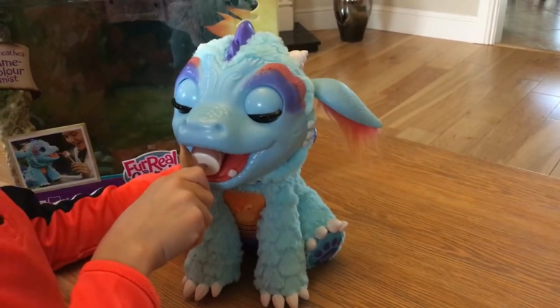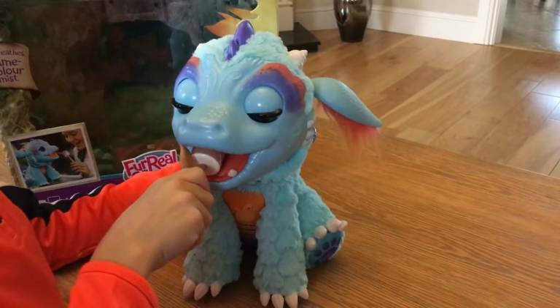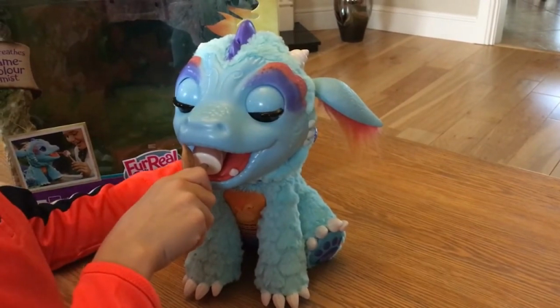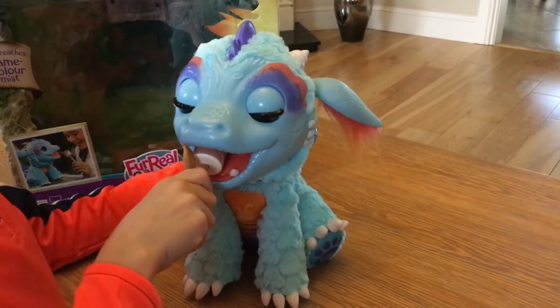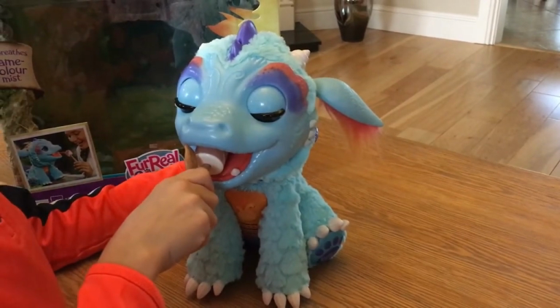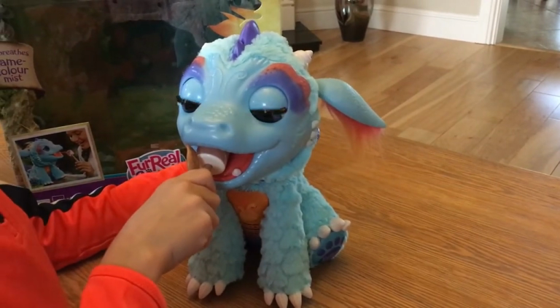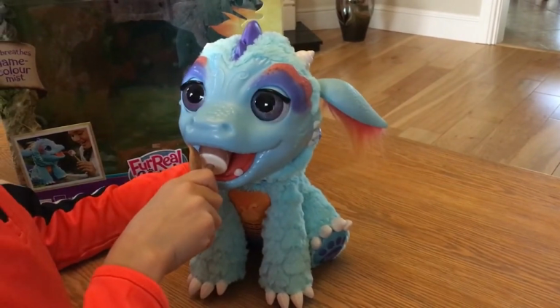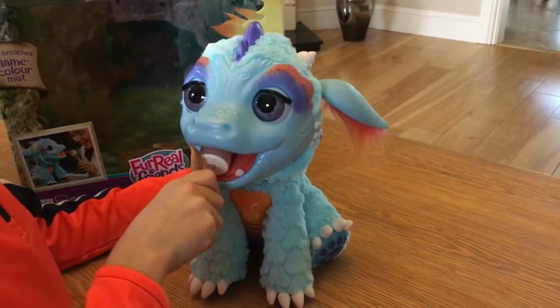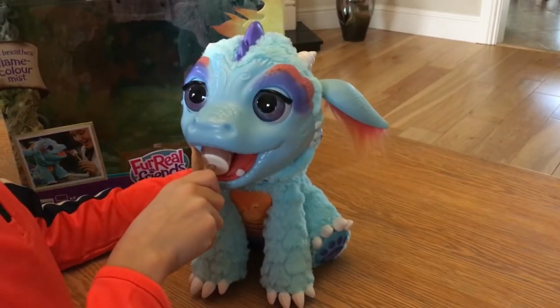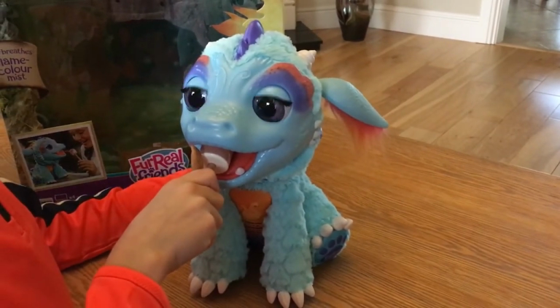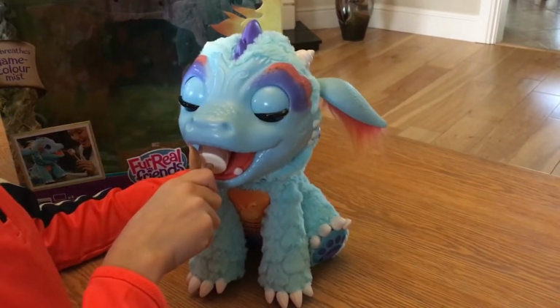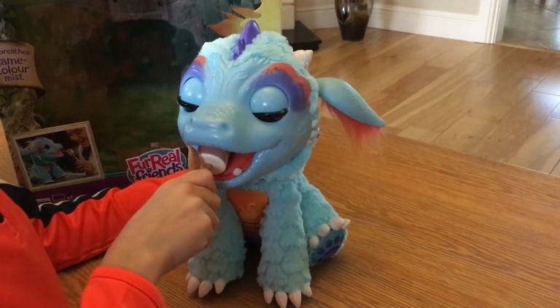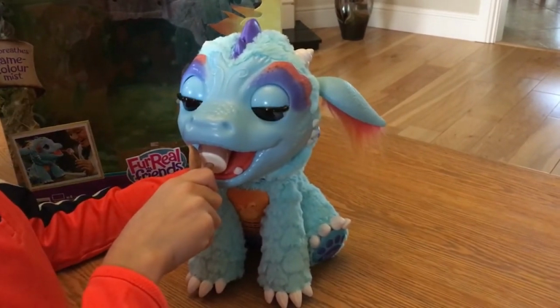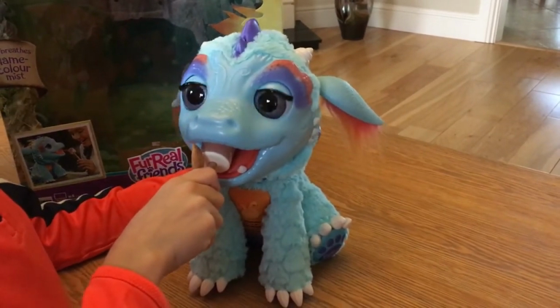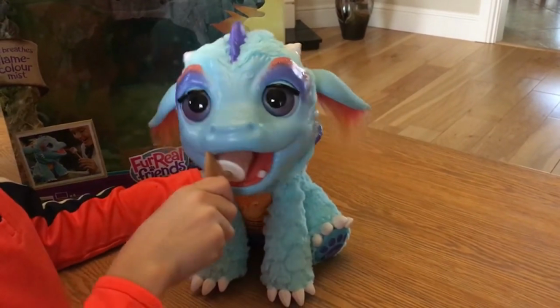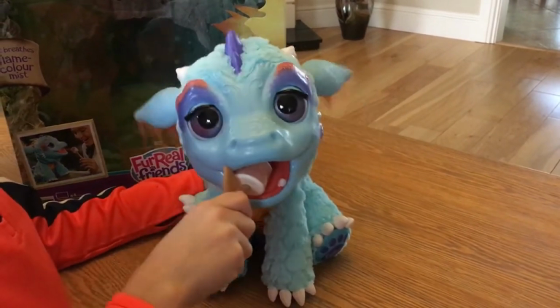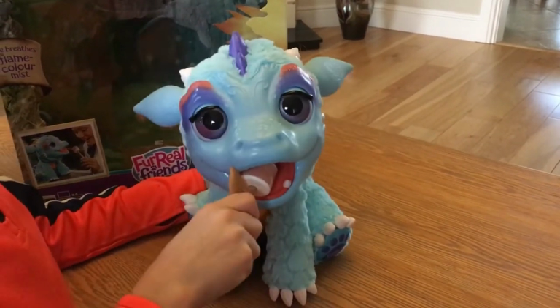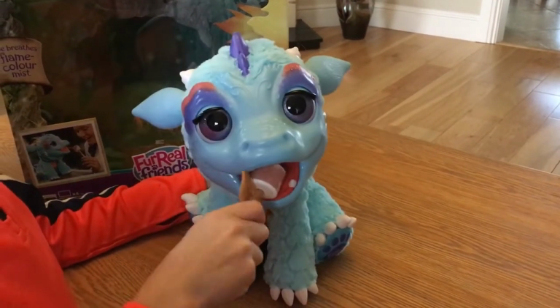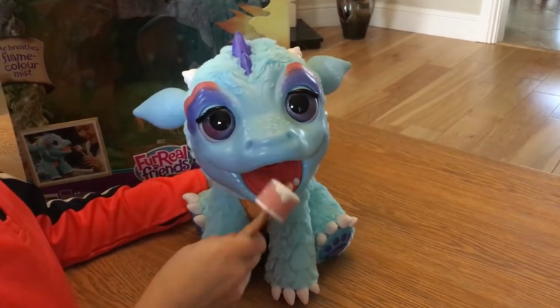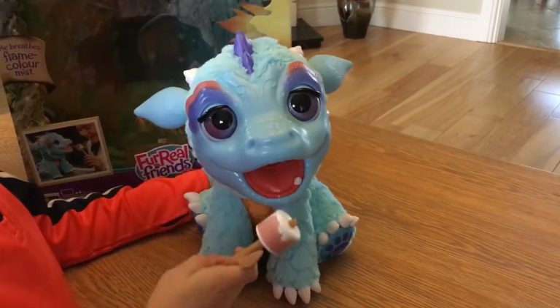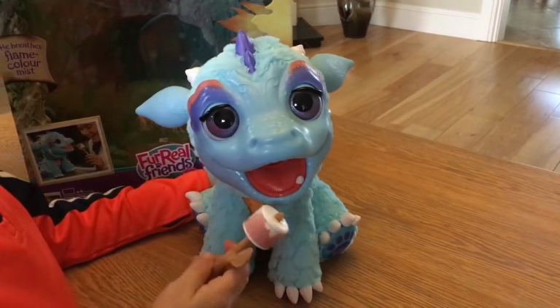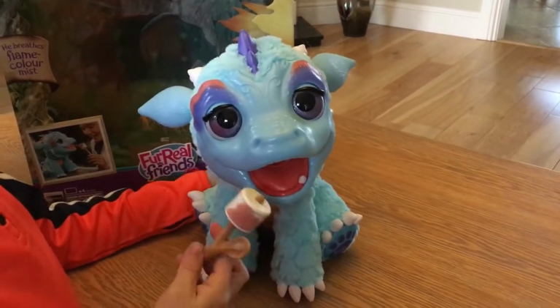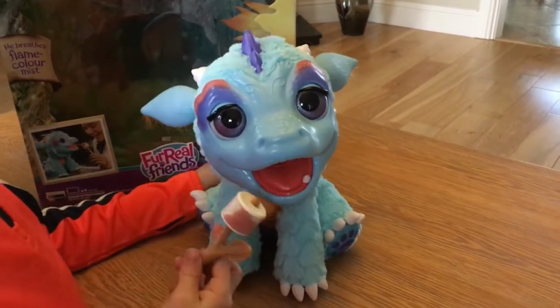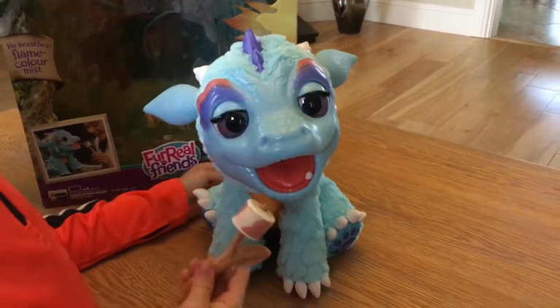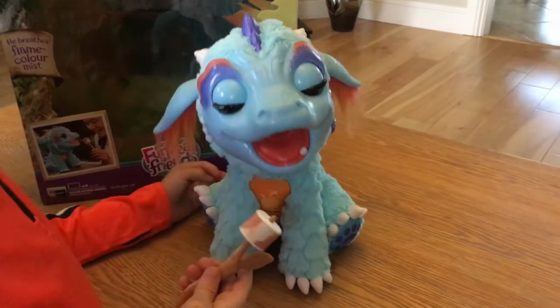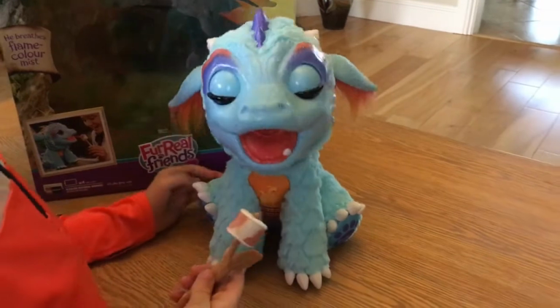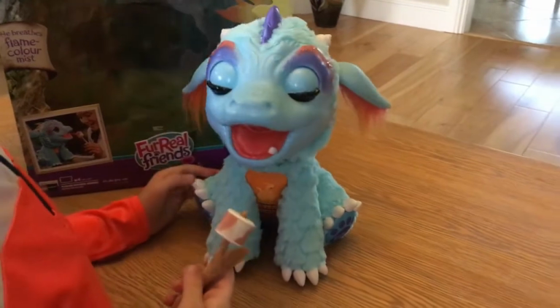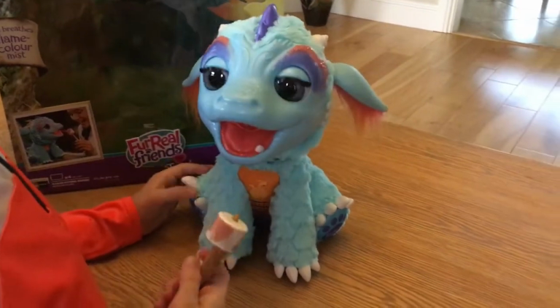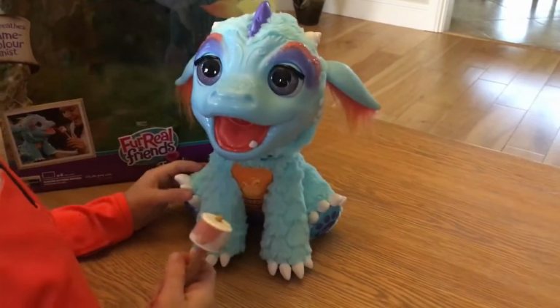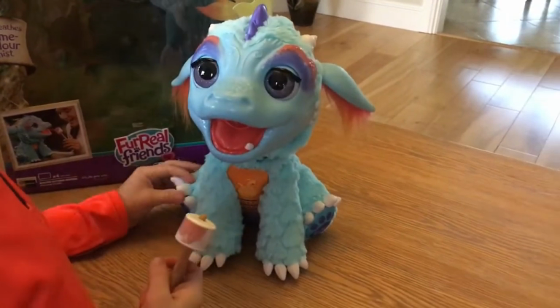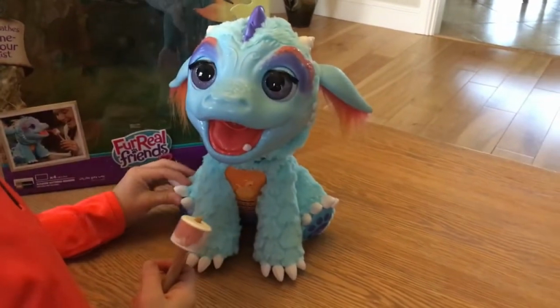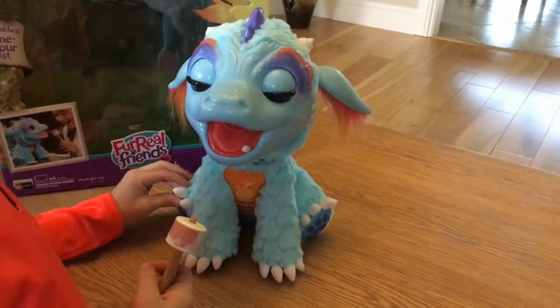And here he goes again. Definitely lots of fun for the kids — a big hit at our house.